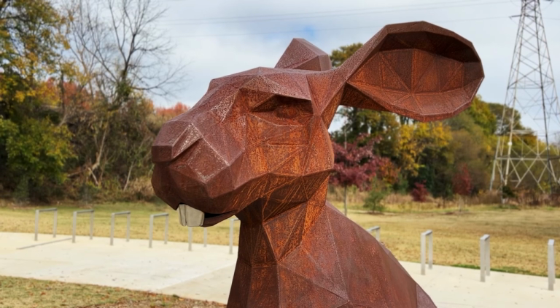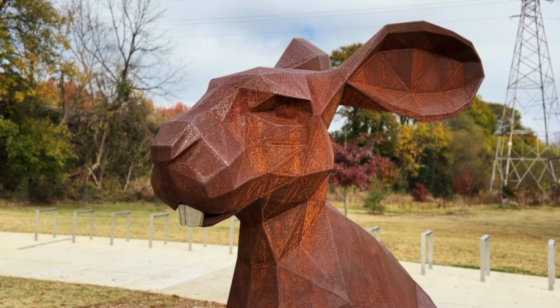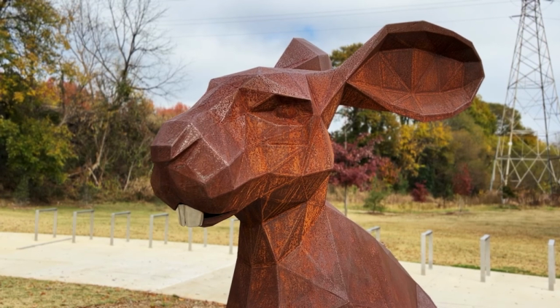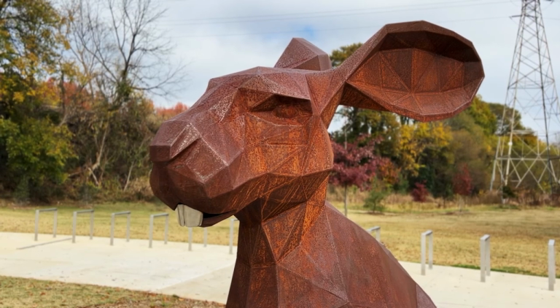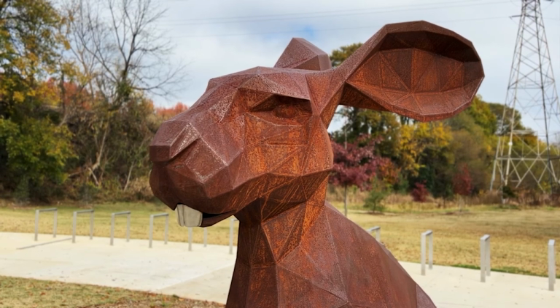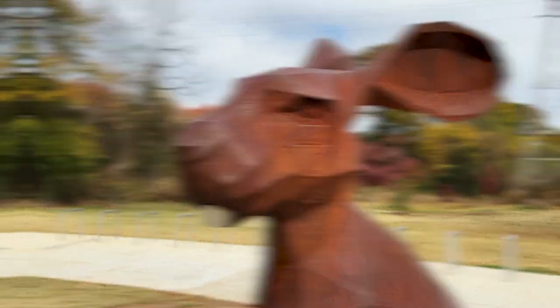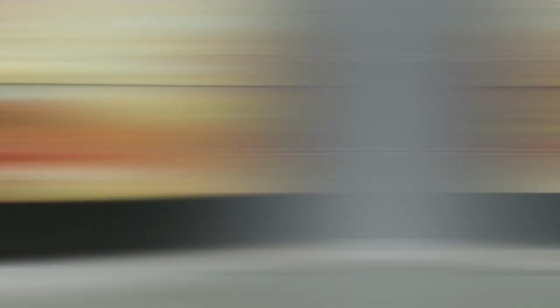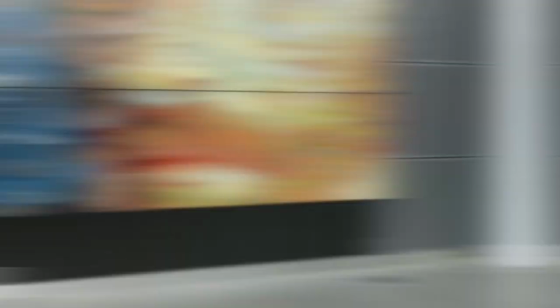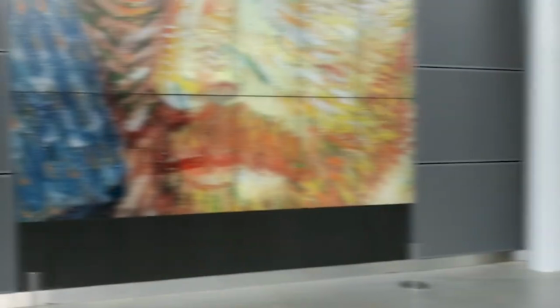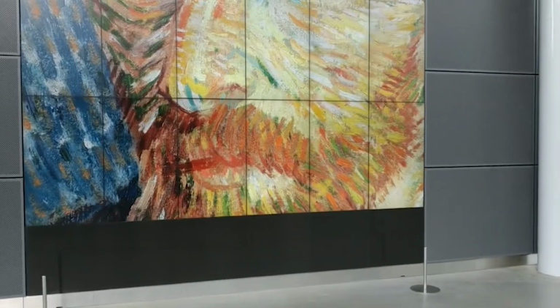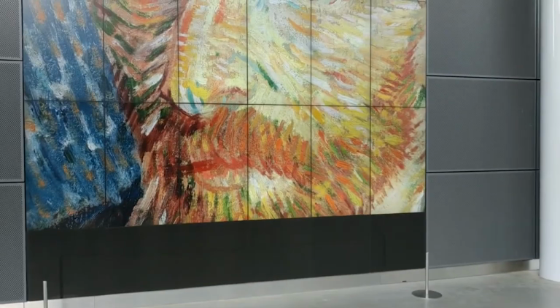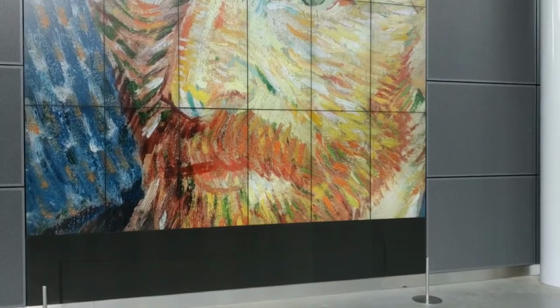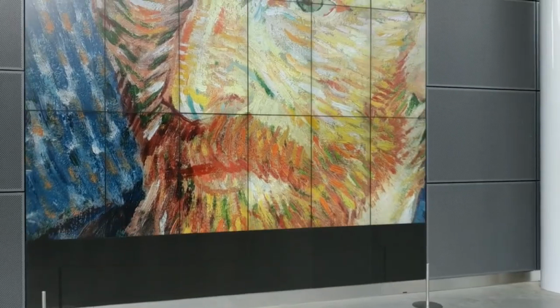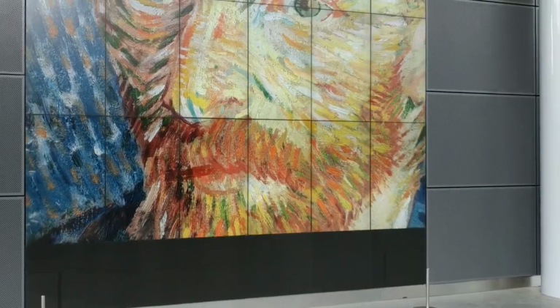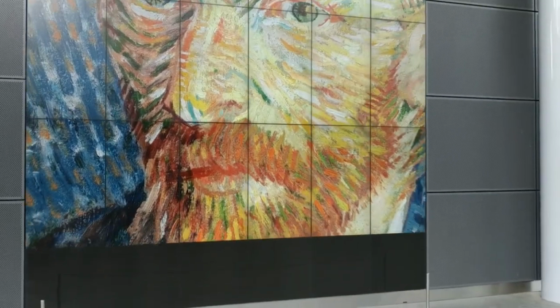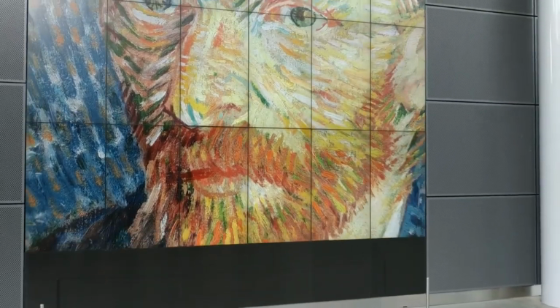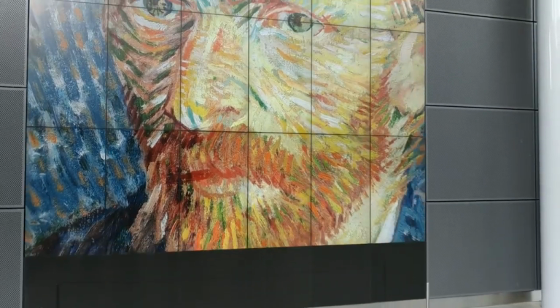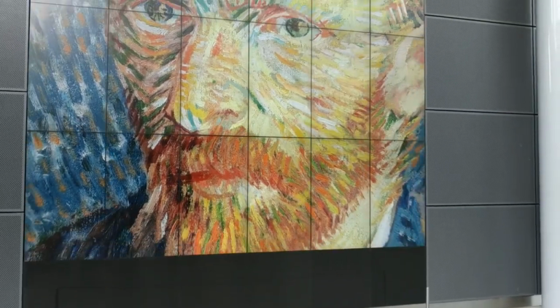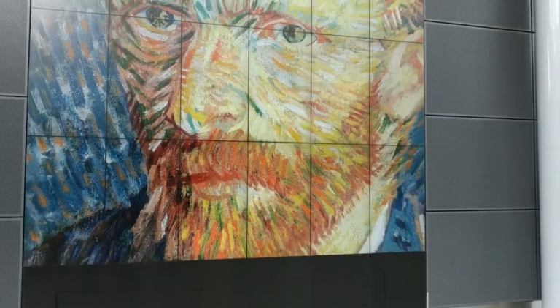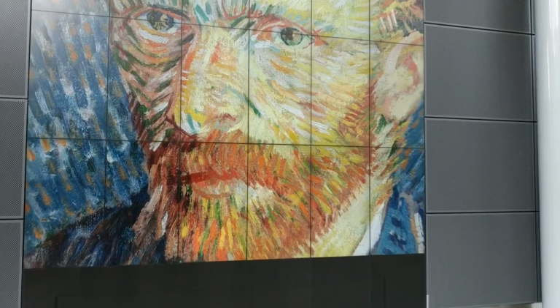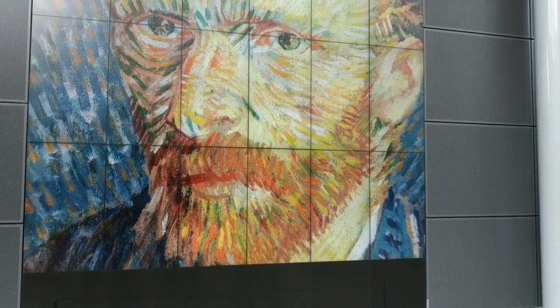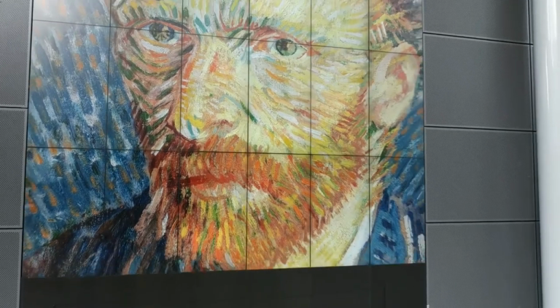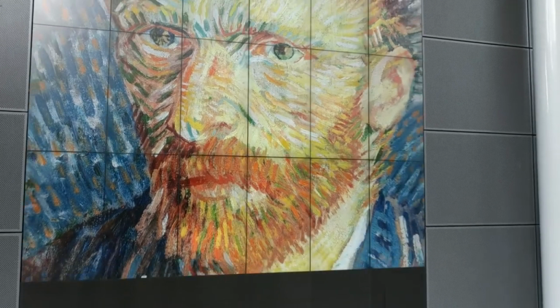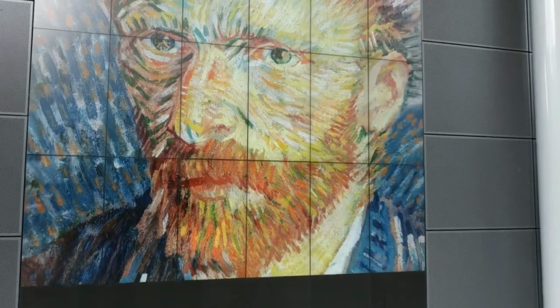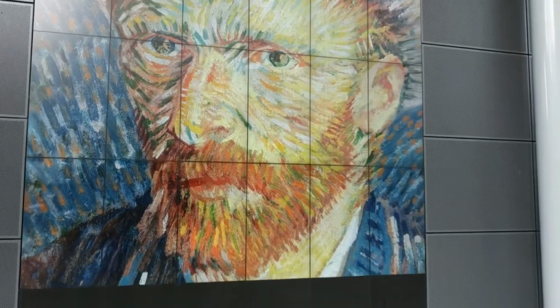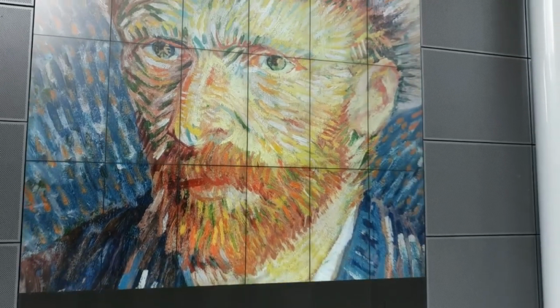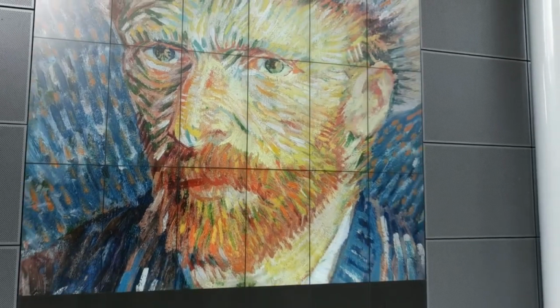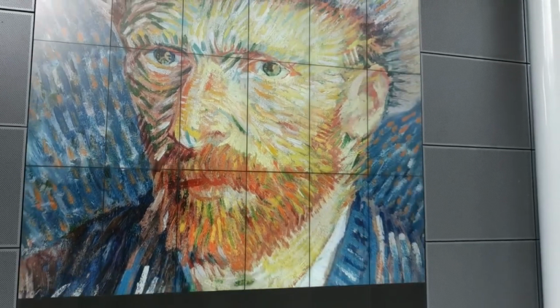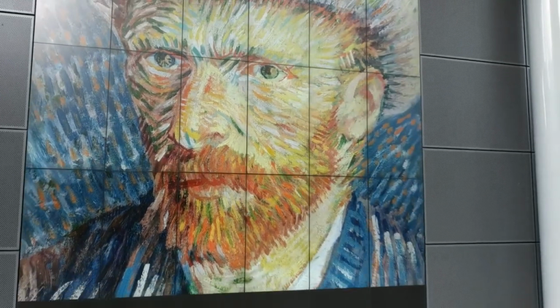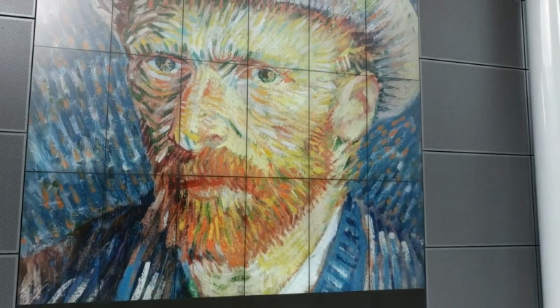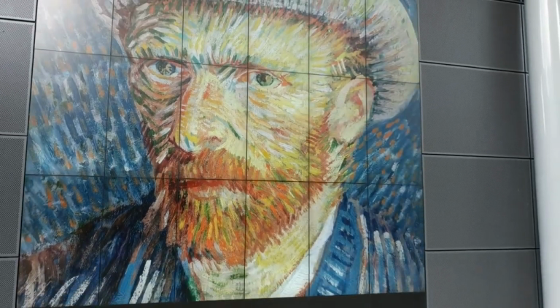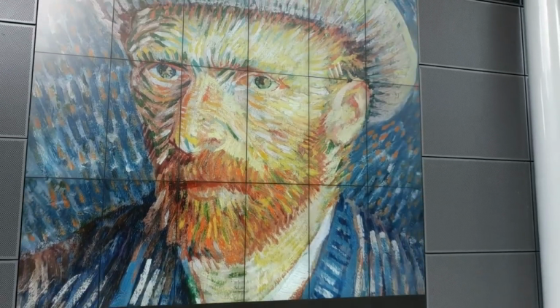The pointillists, such as Vincent van Gogh, used this phenomenon to great effect.